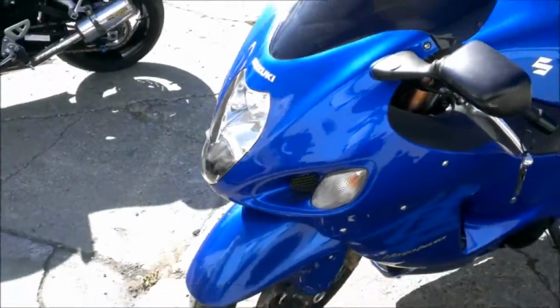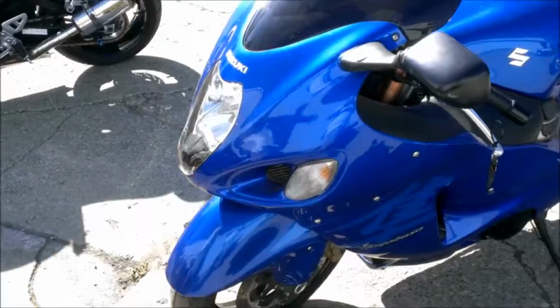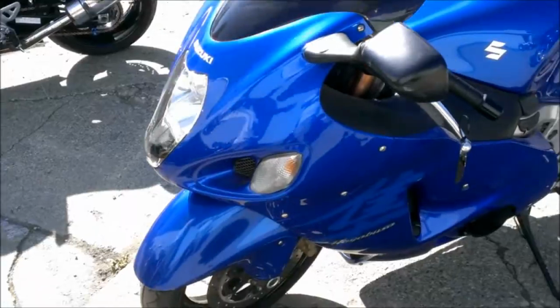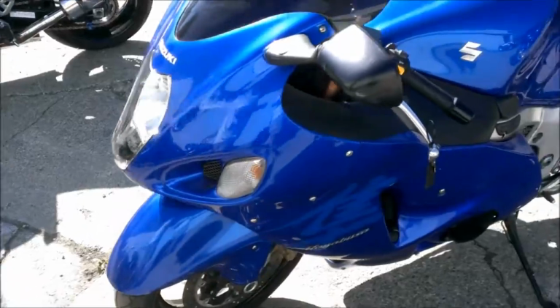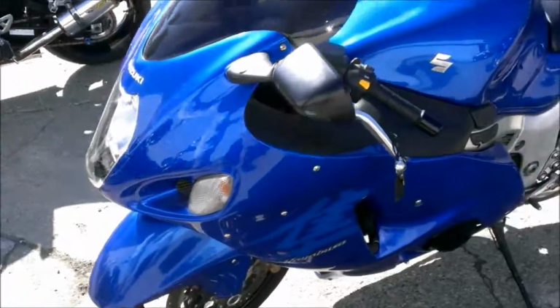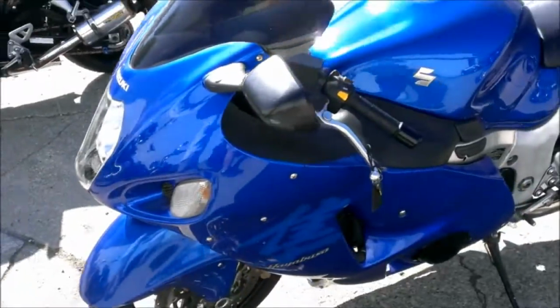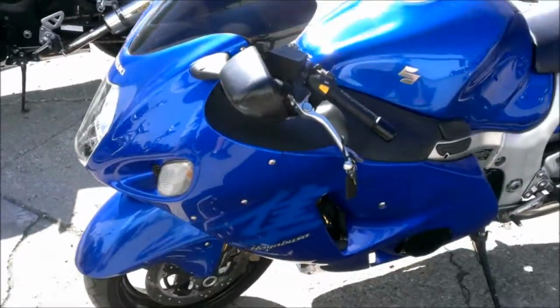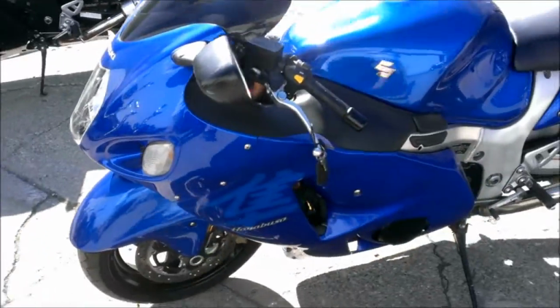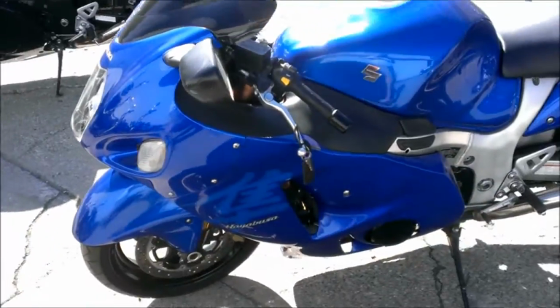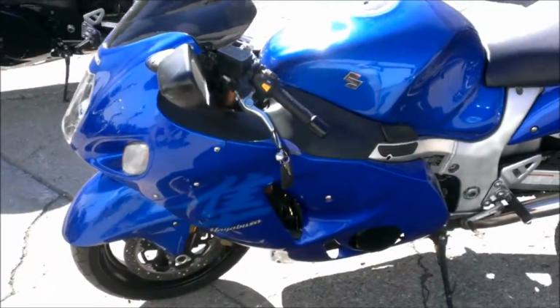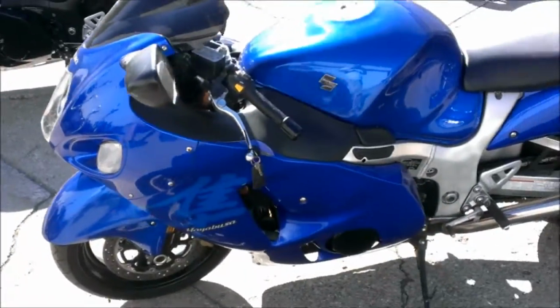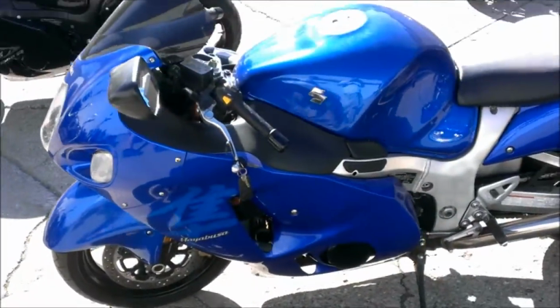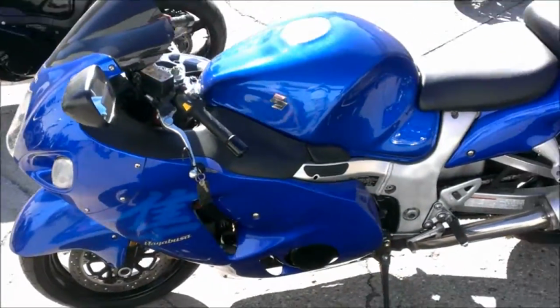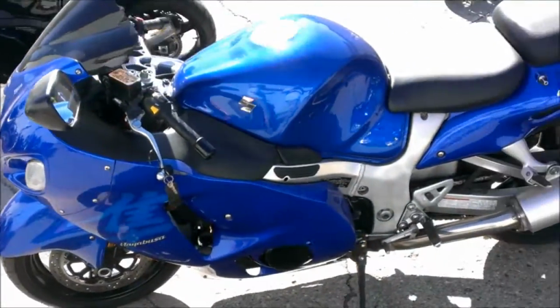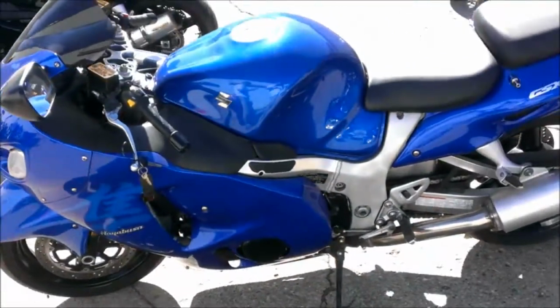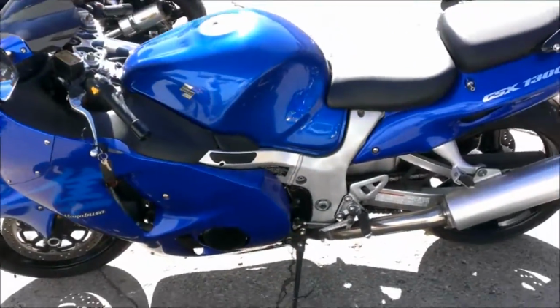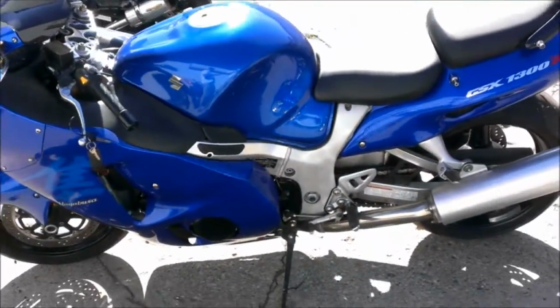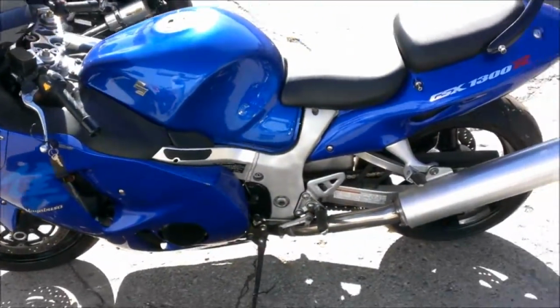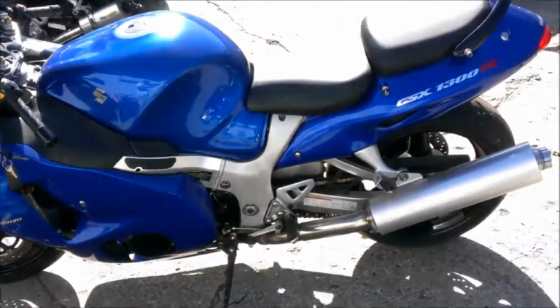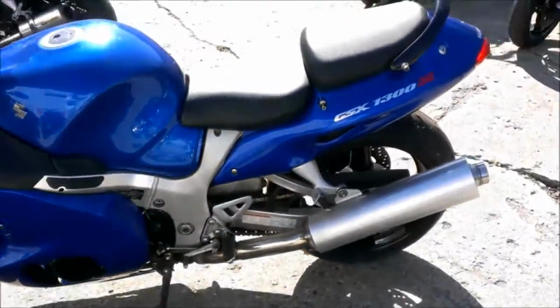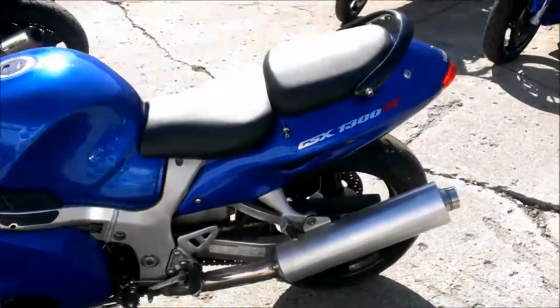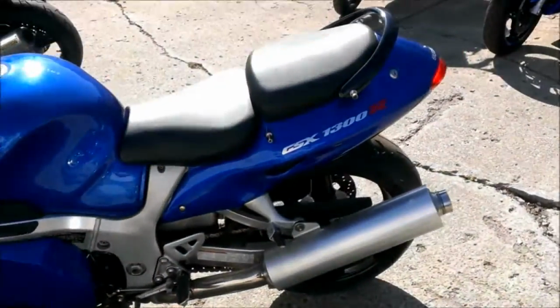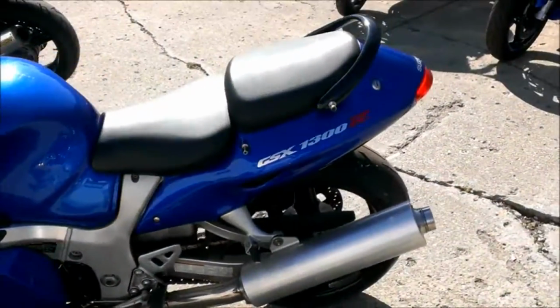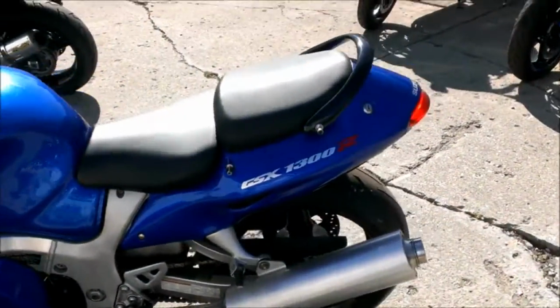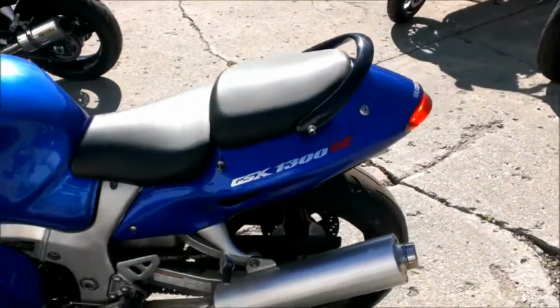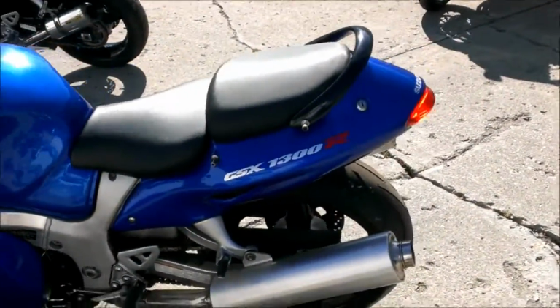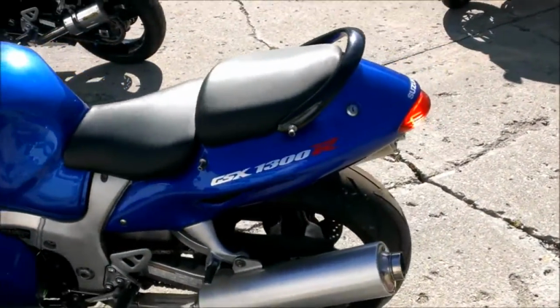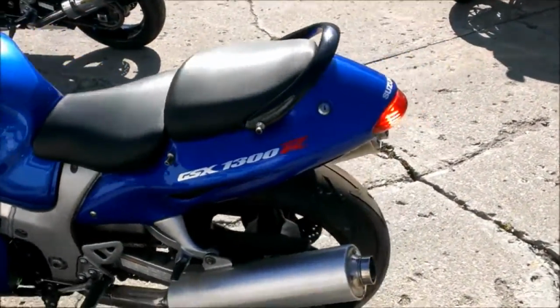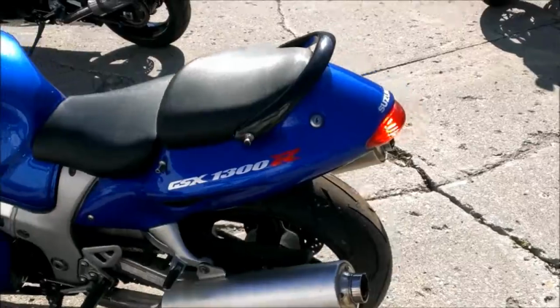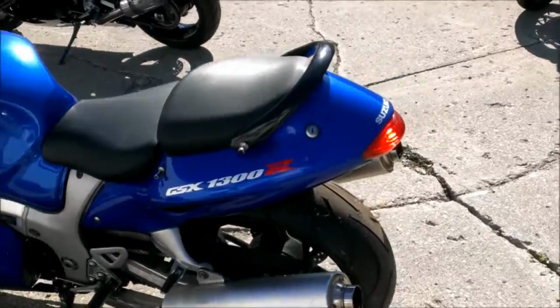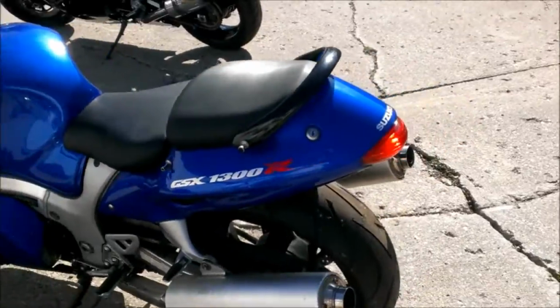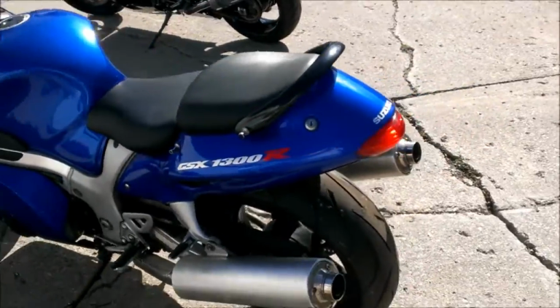It's just been serviced at the Suzuki dealership. All the fluids have been changed, inspected, and this bike has been certified.